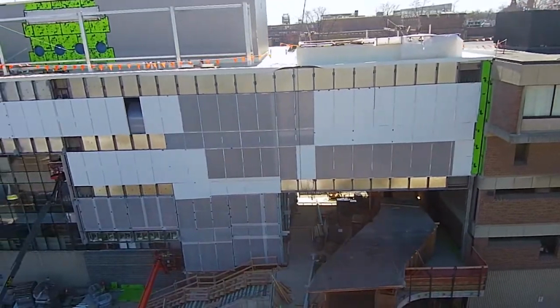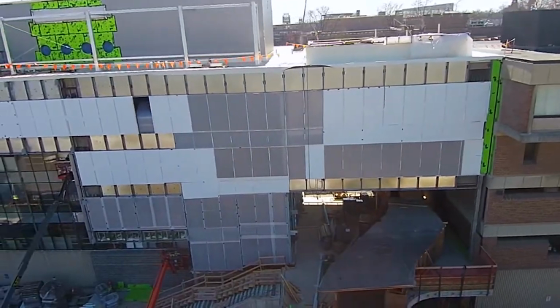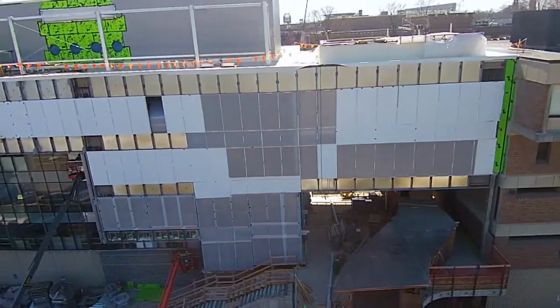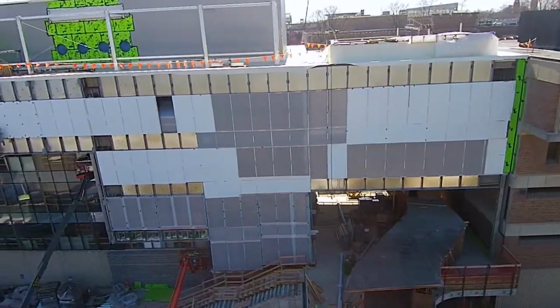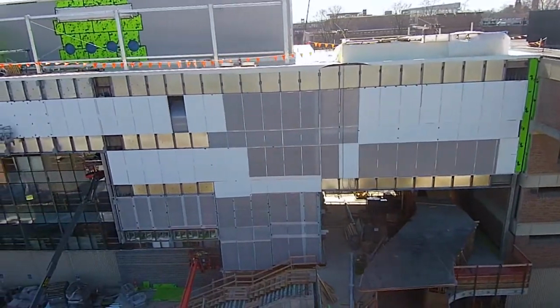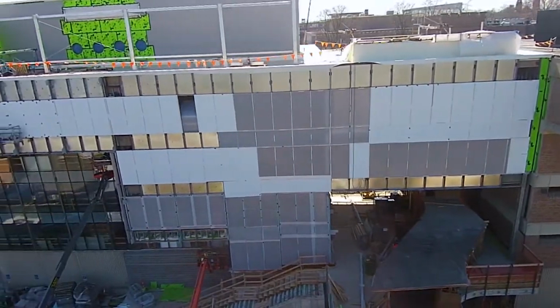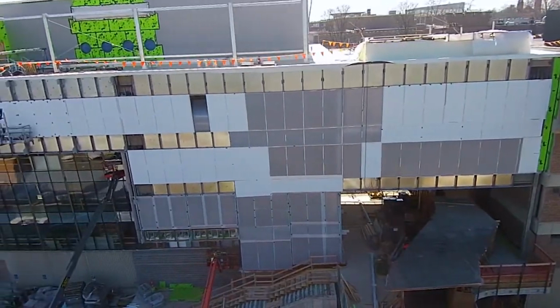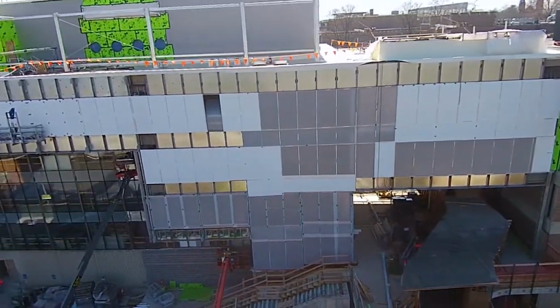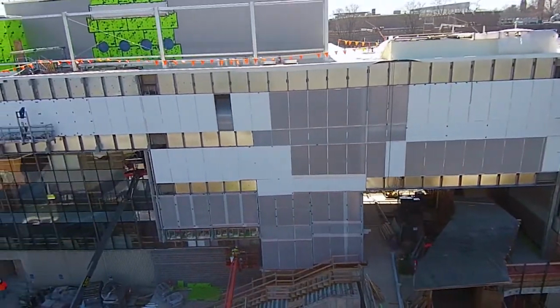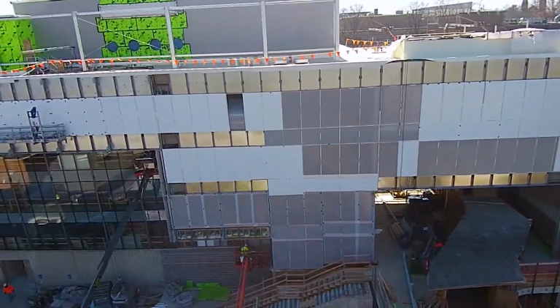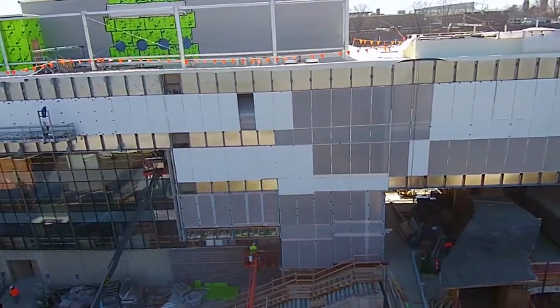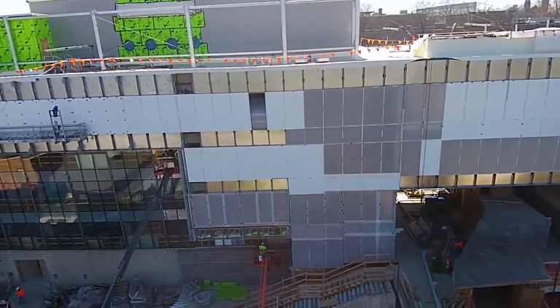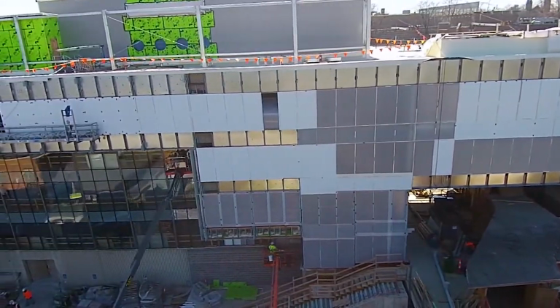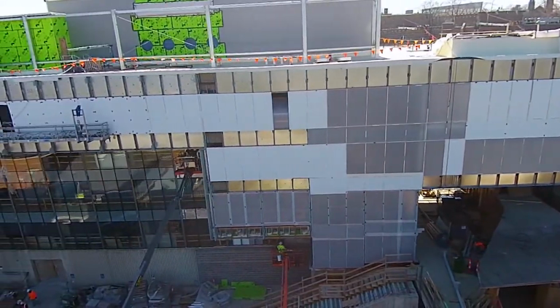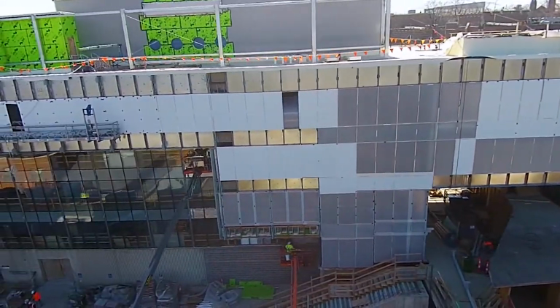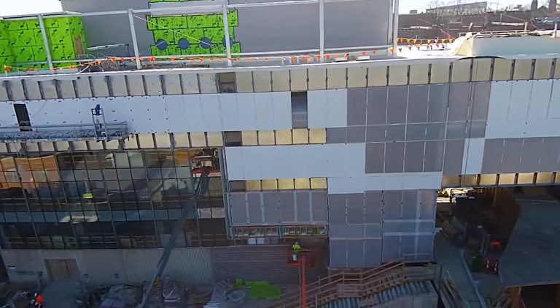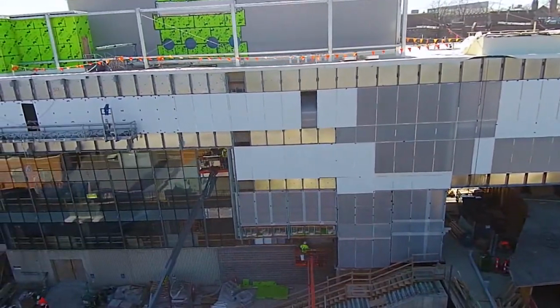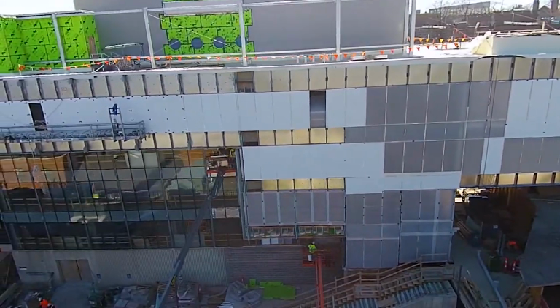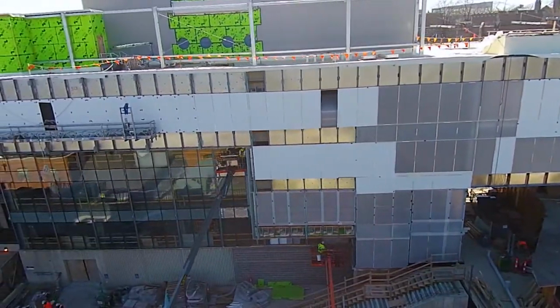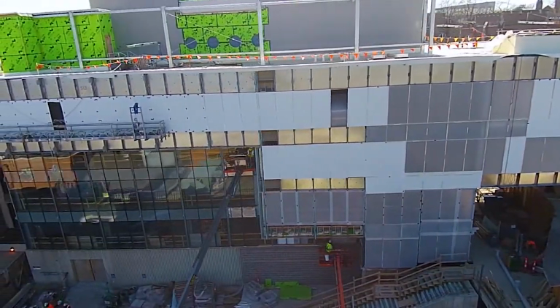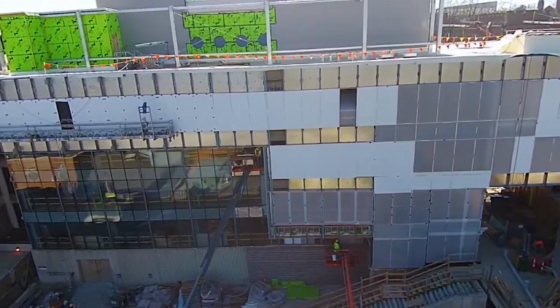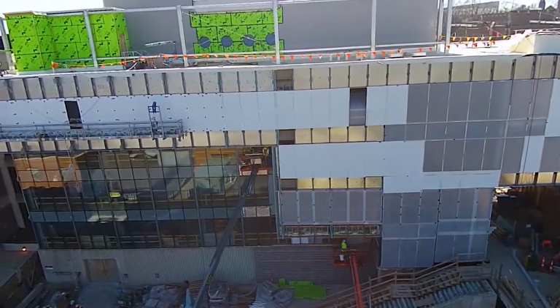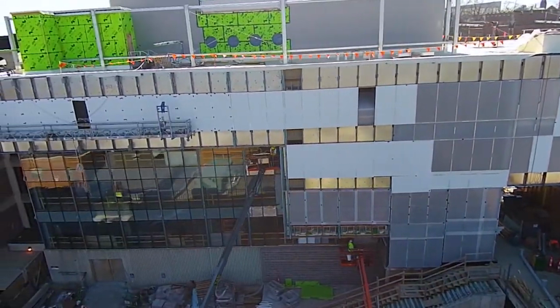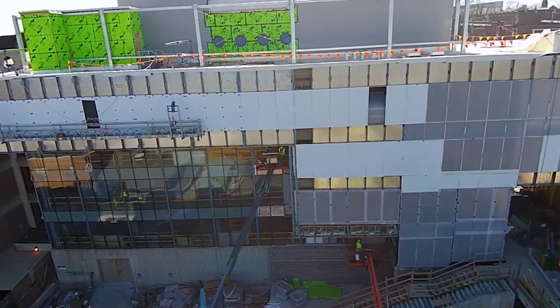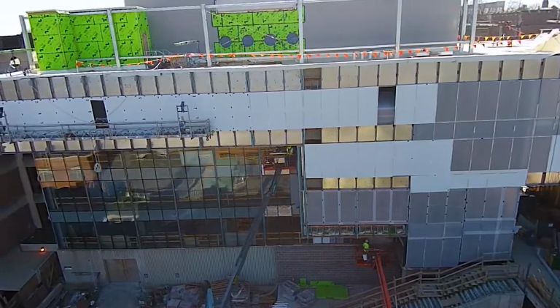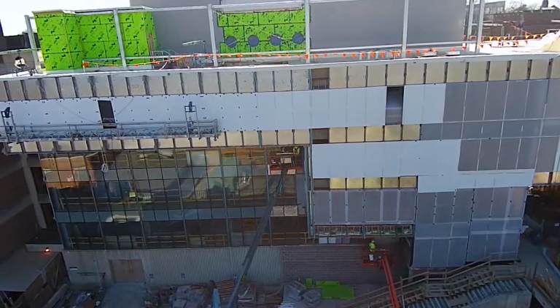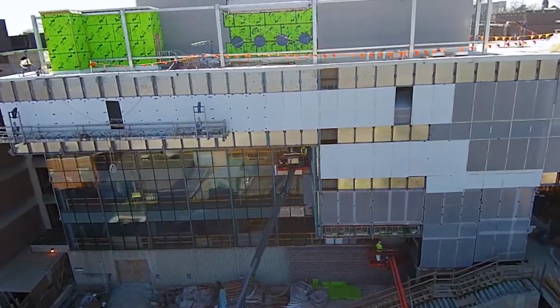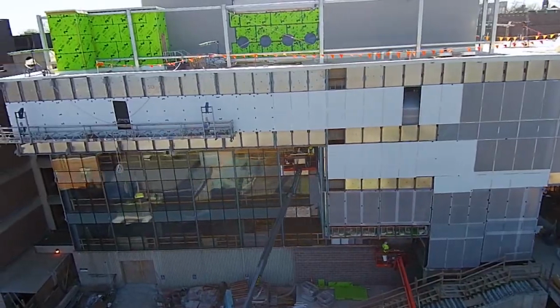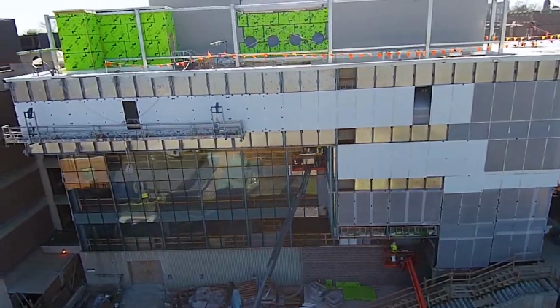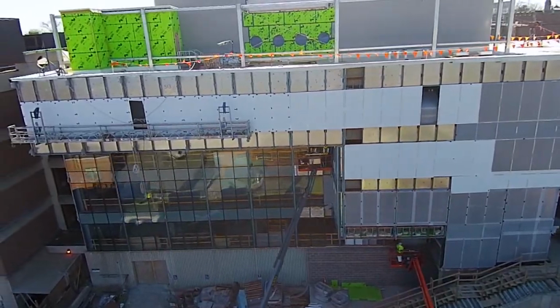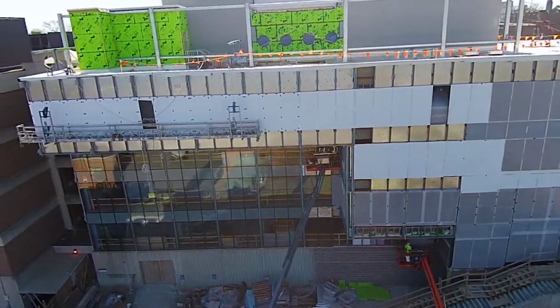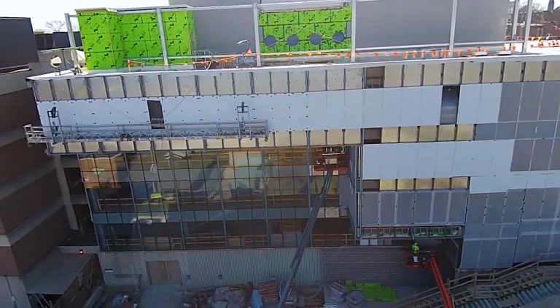After demolishing the existing facade, we are now installing our first pieces of glass.